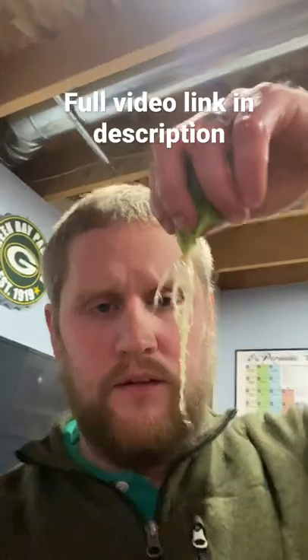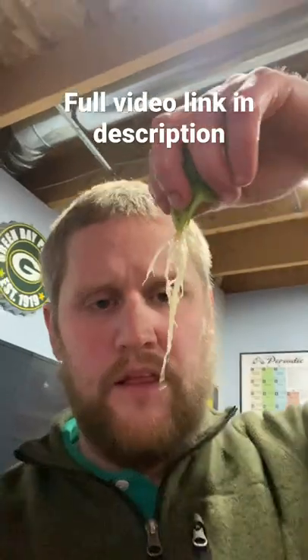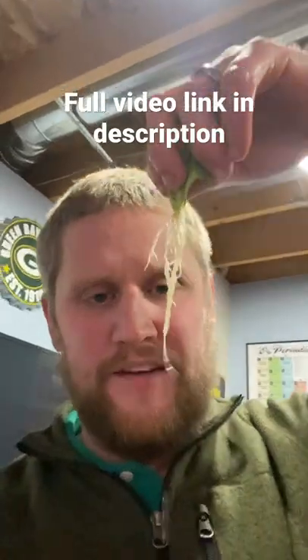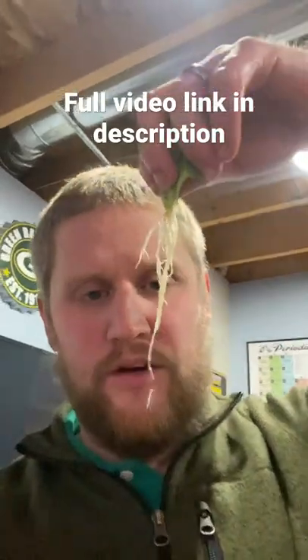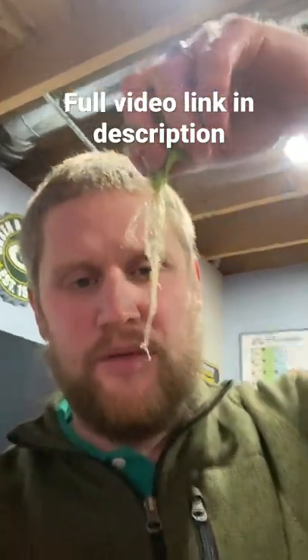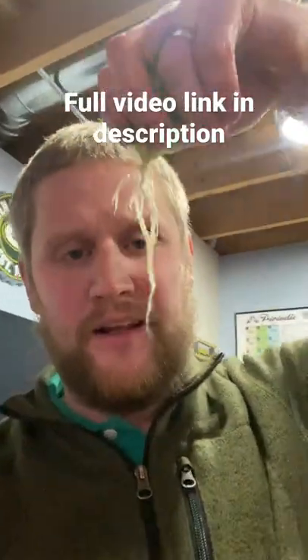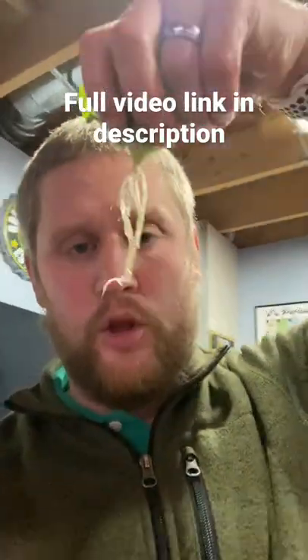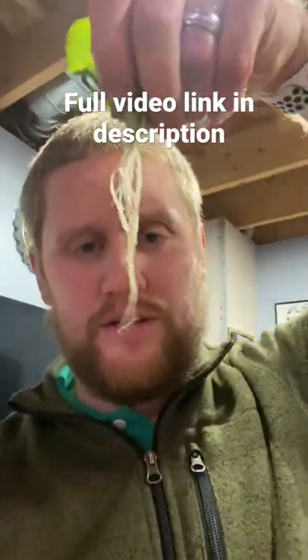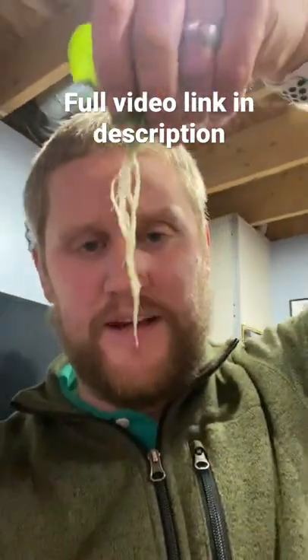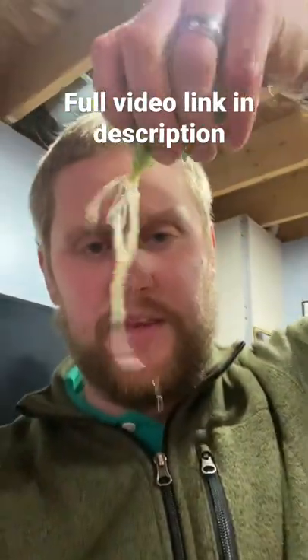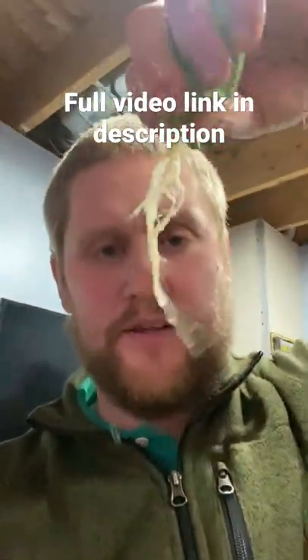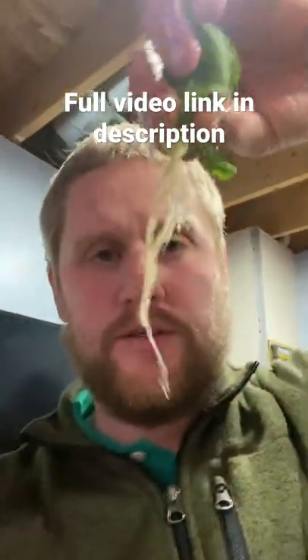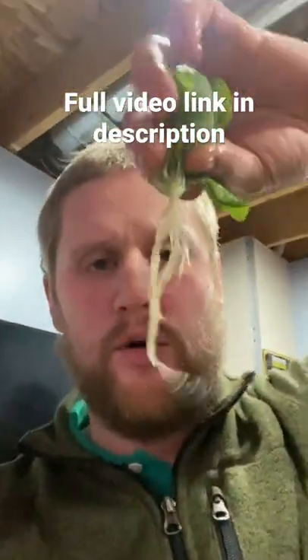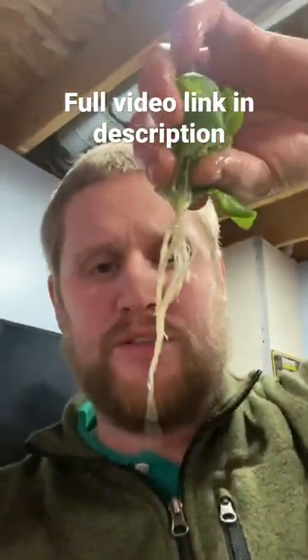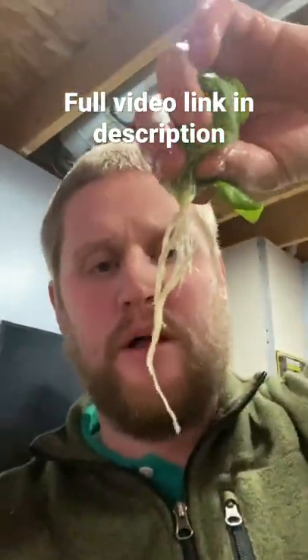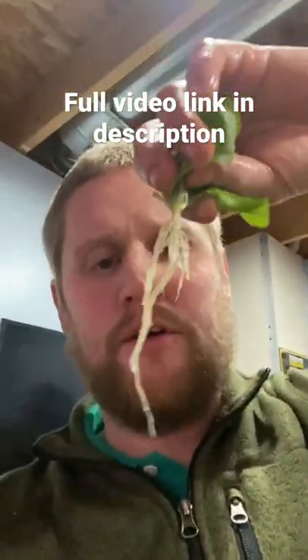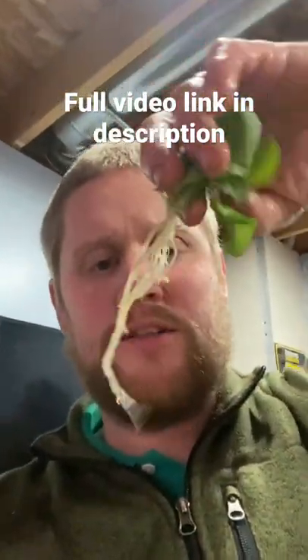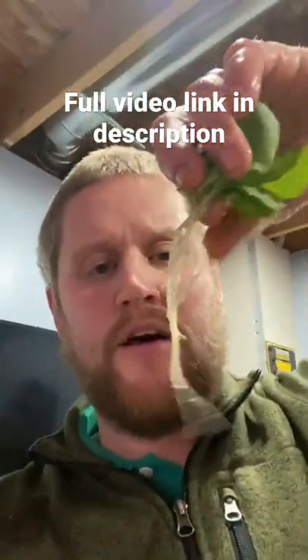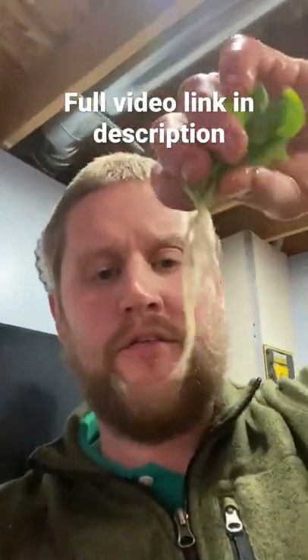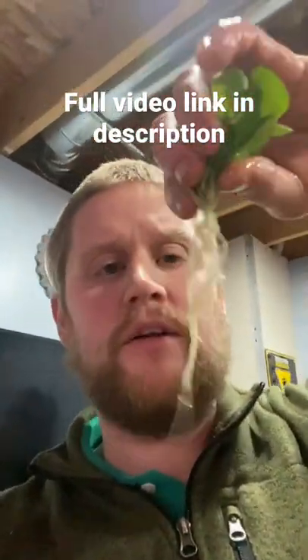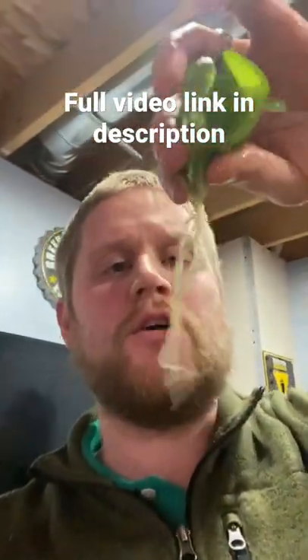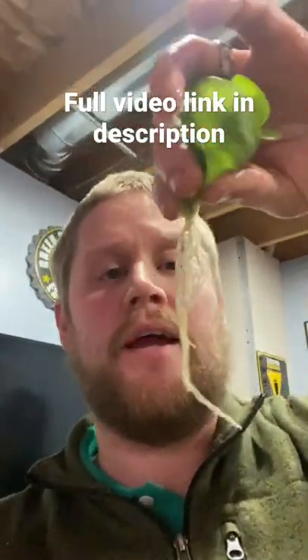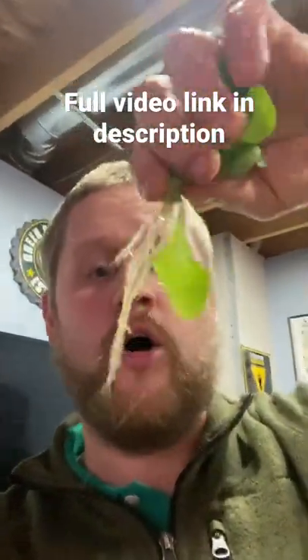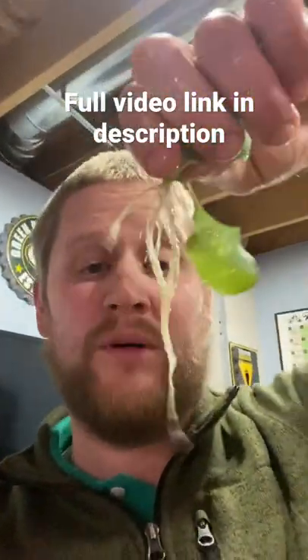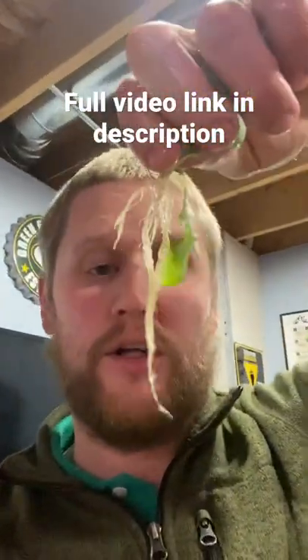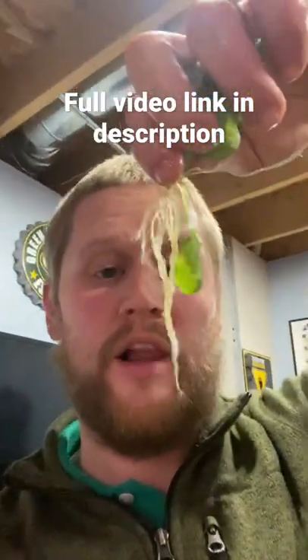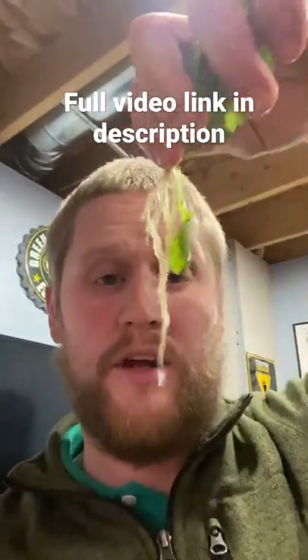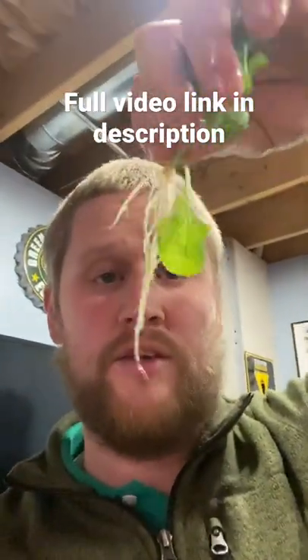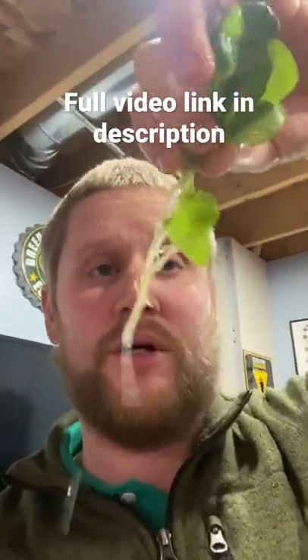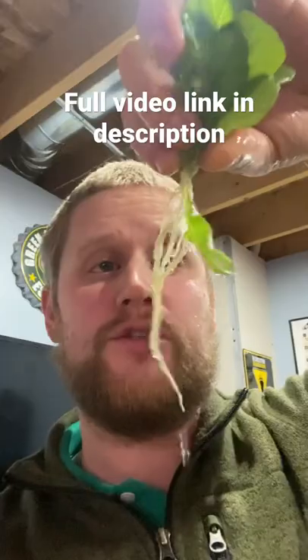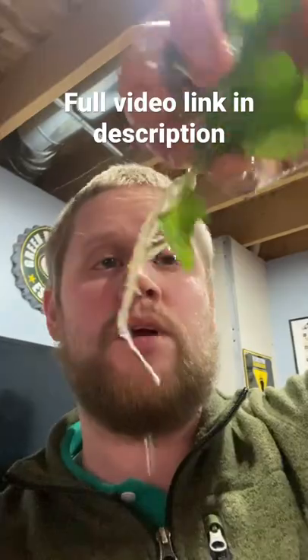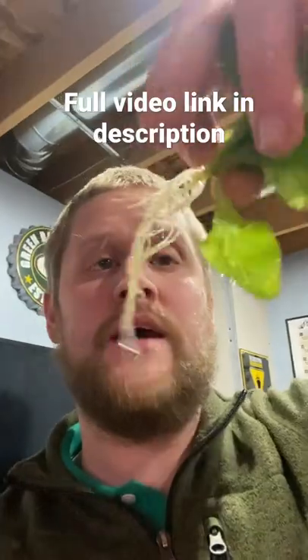Then you have something that looks like this. Almost all the dirt's off of it. Try to get almost all of it, as much as you can.